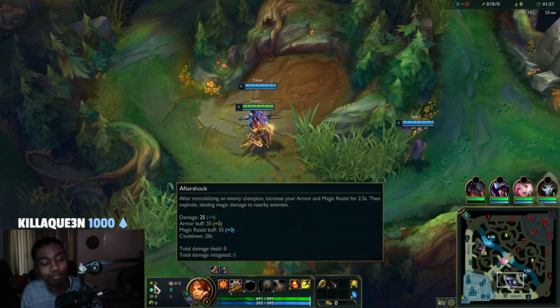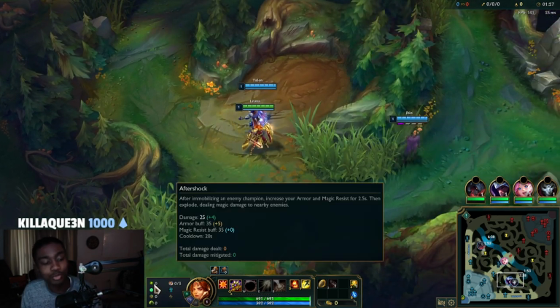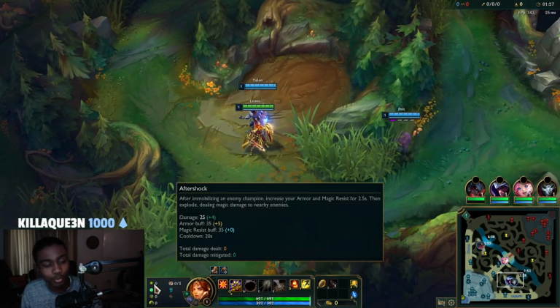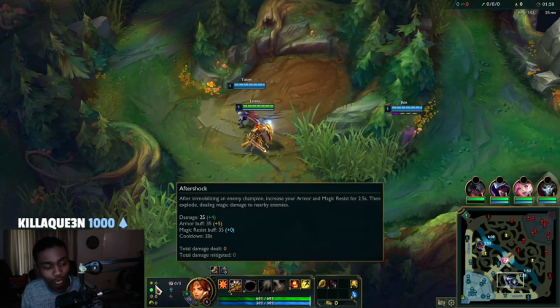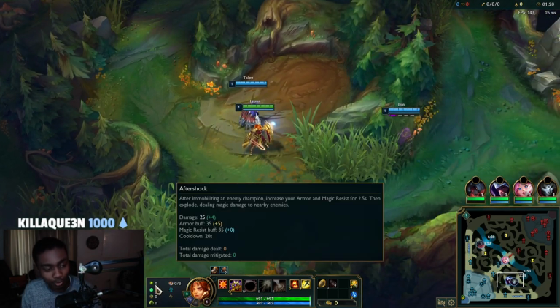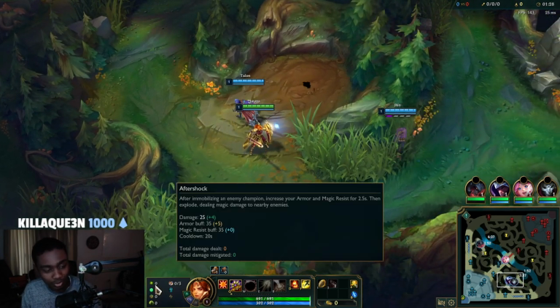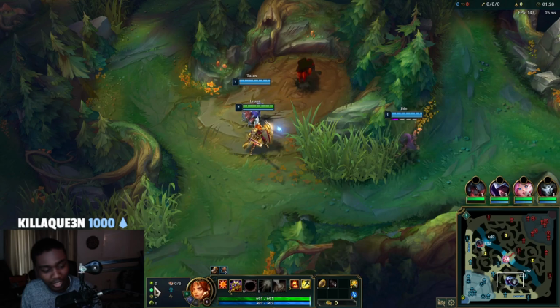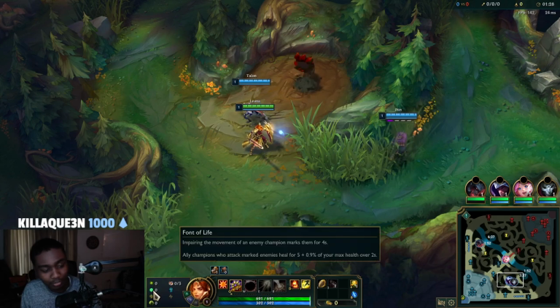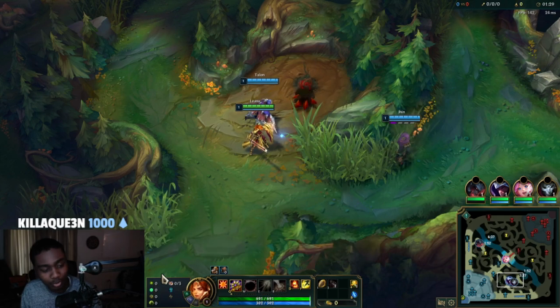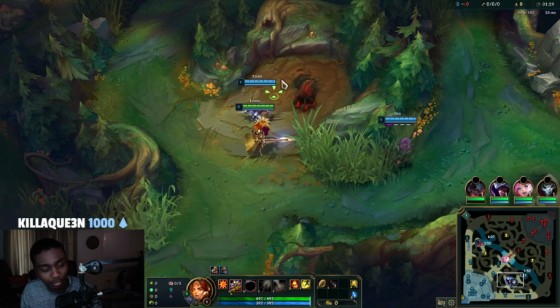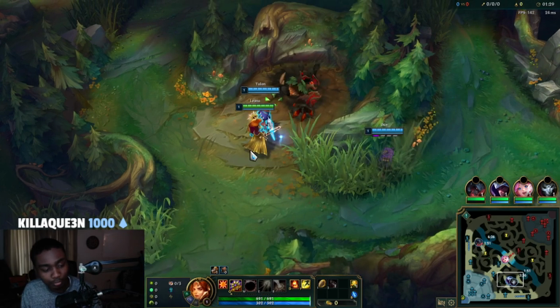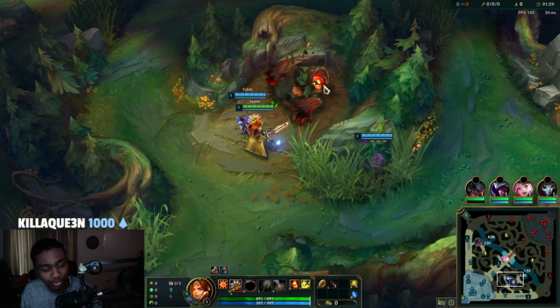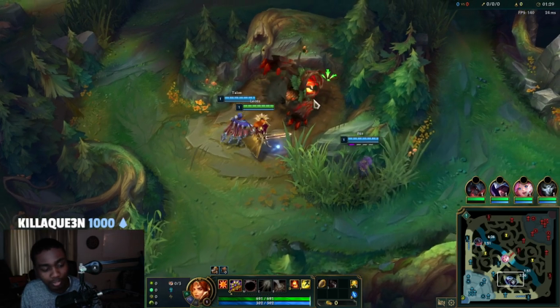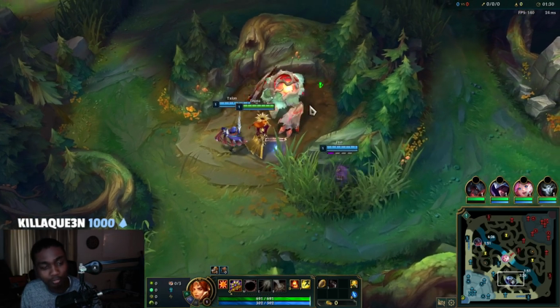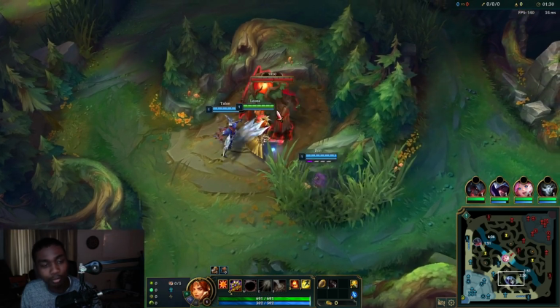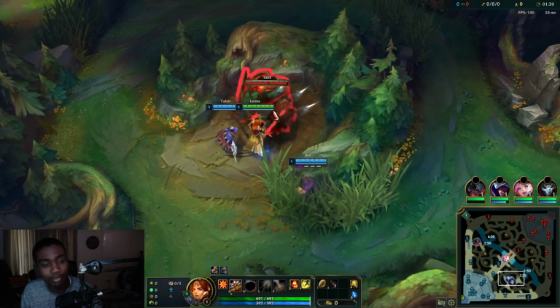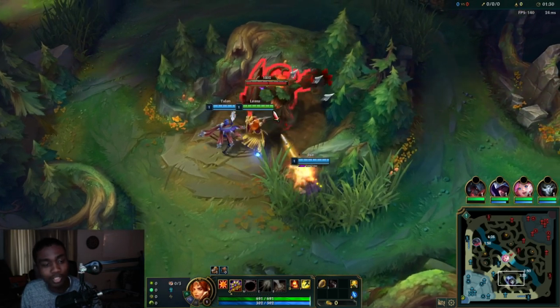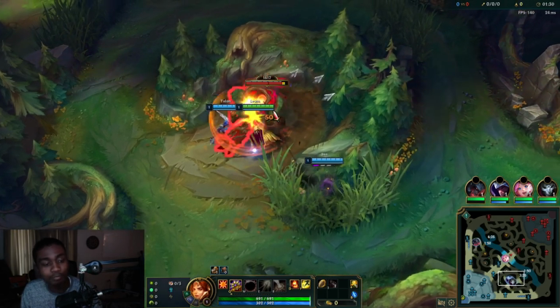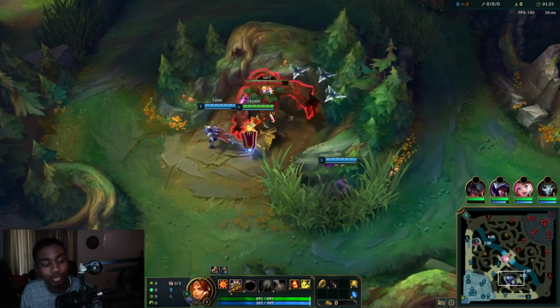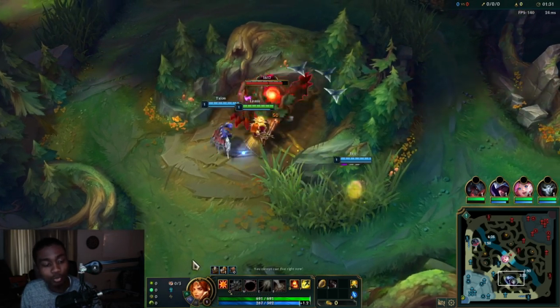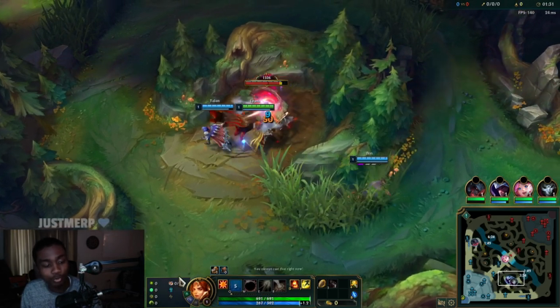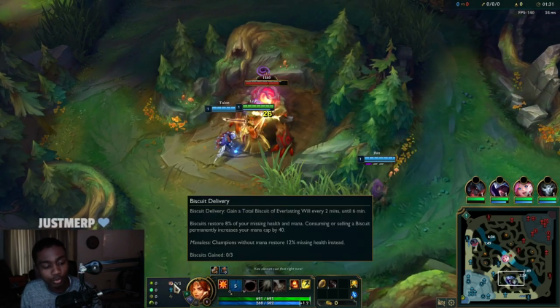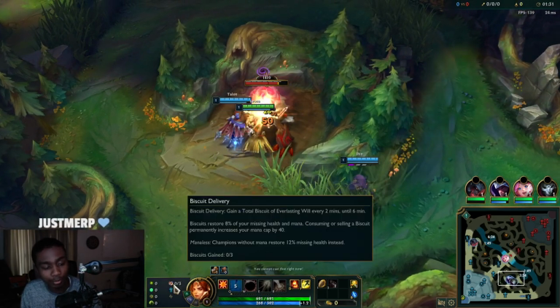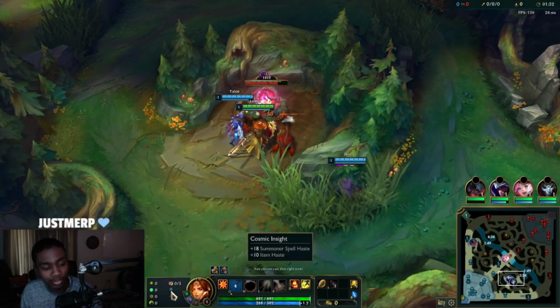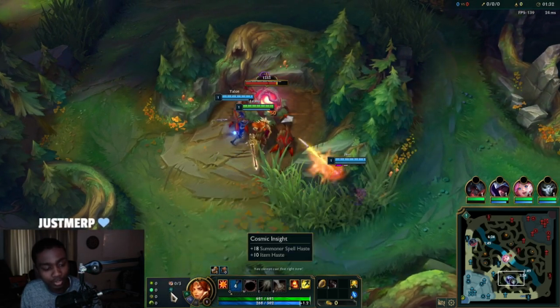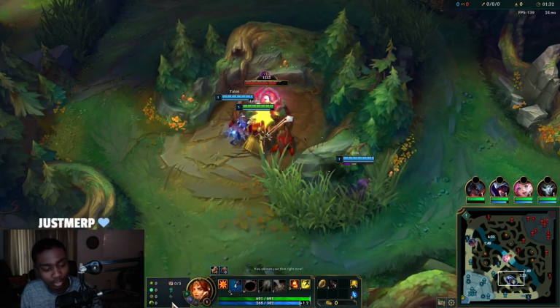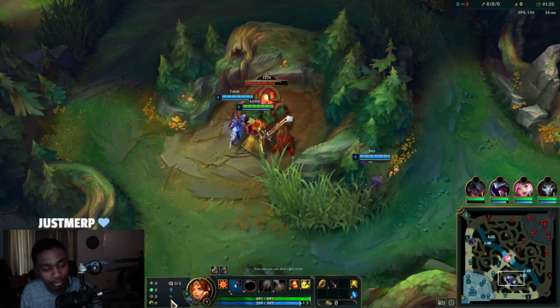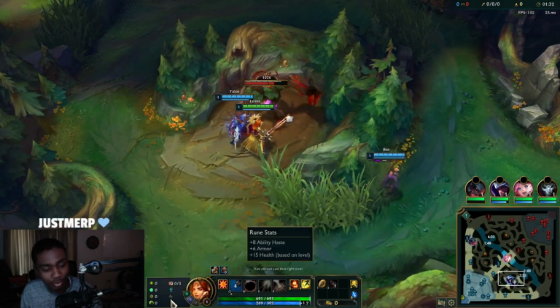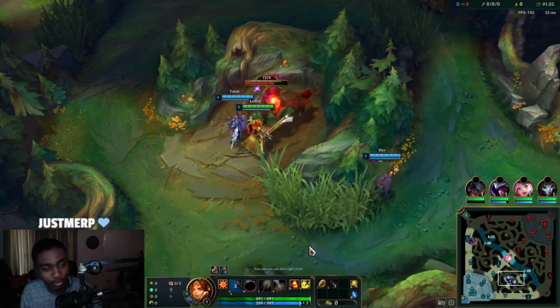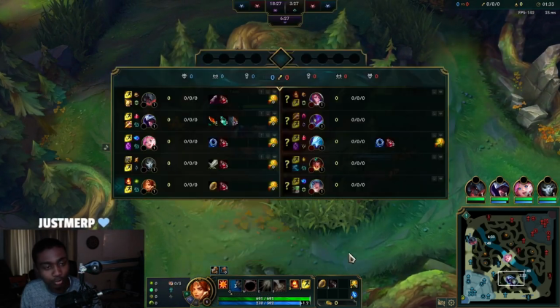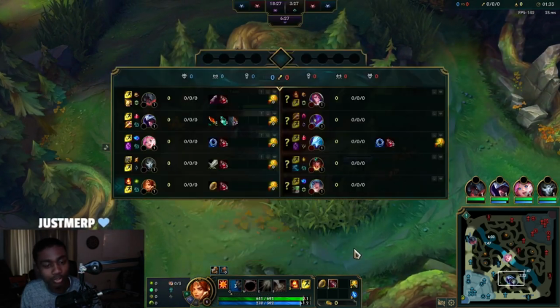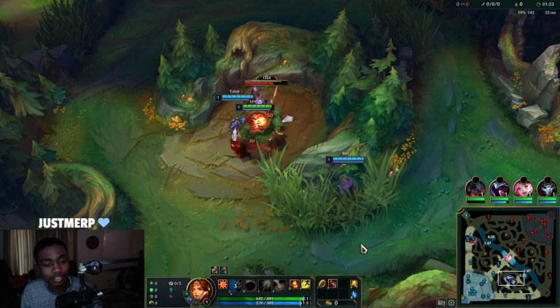Those are the runes we took: Aftershock, Font of Life, Bone Plating, Overgrowth, Biscuits, and Cosmic Insight. Those are the runes.